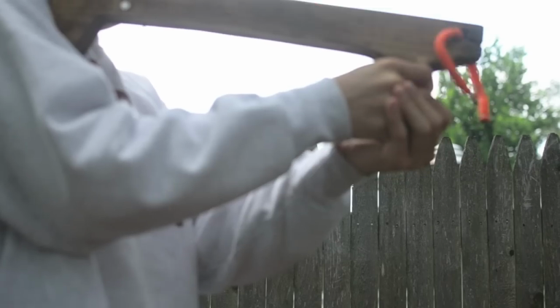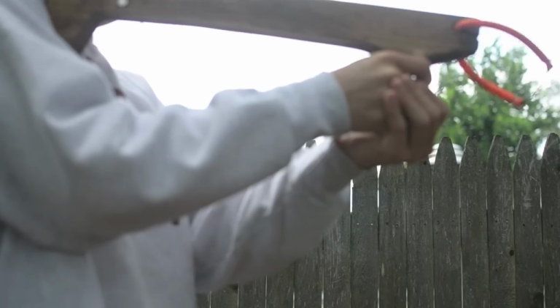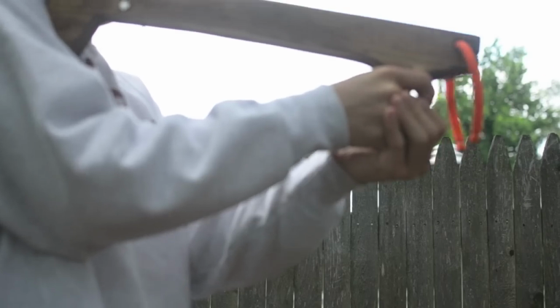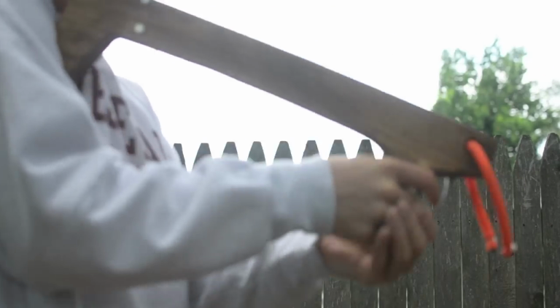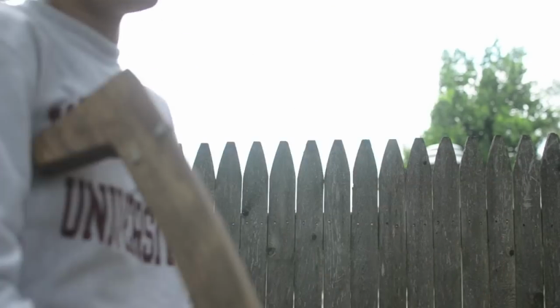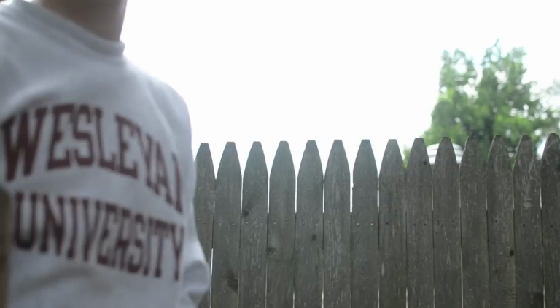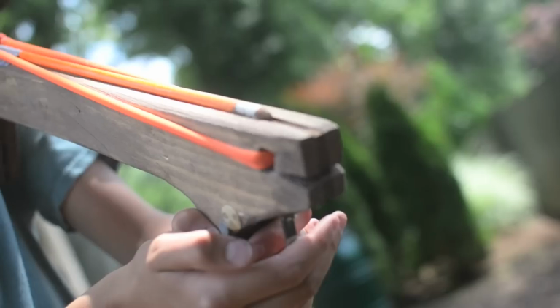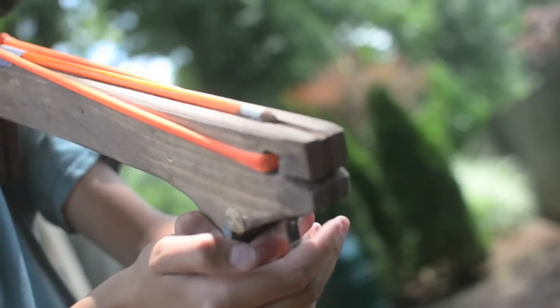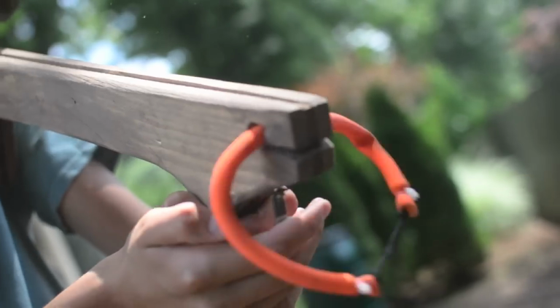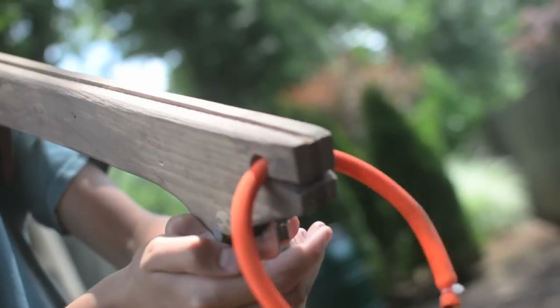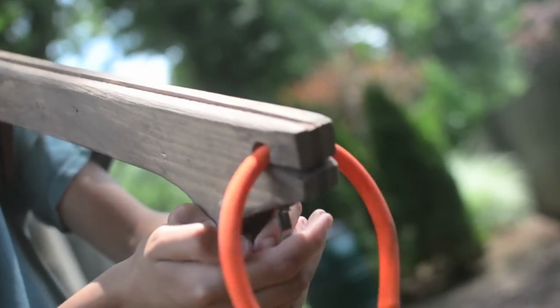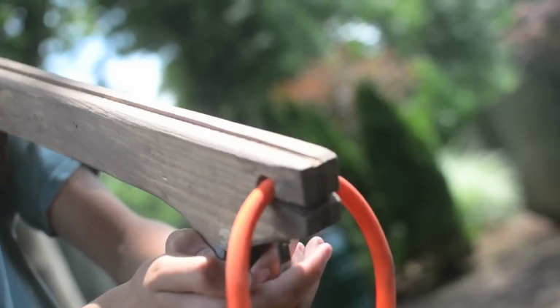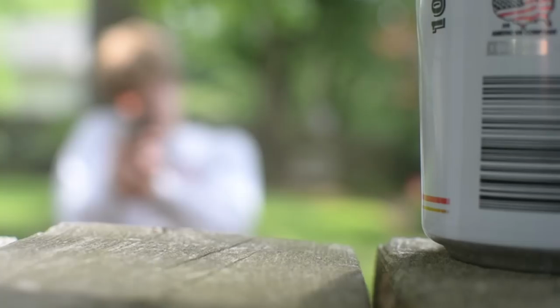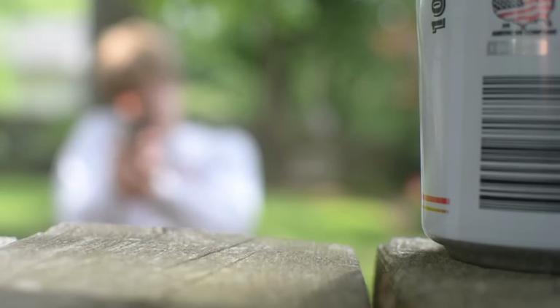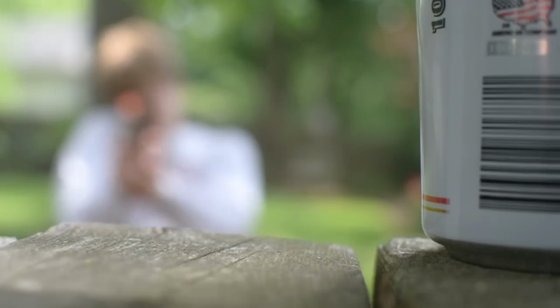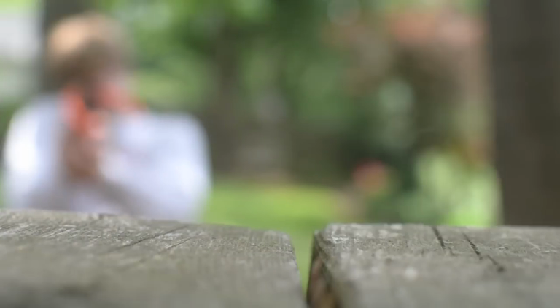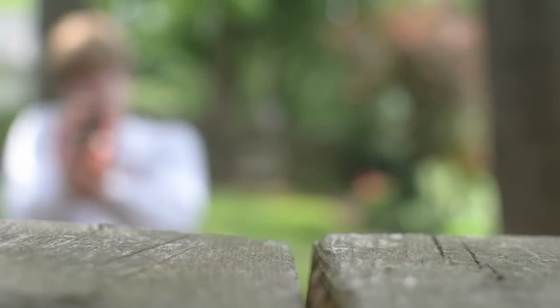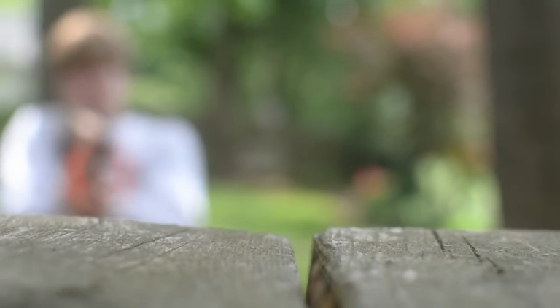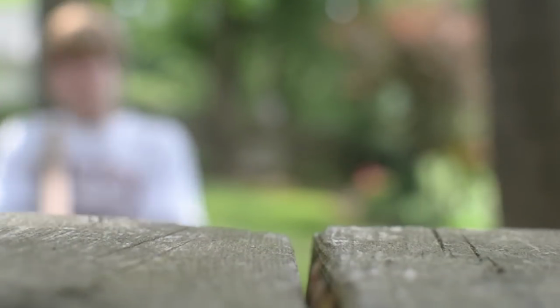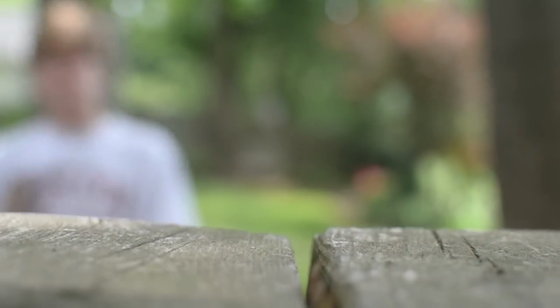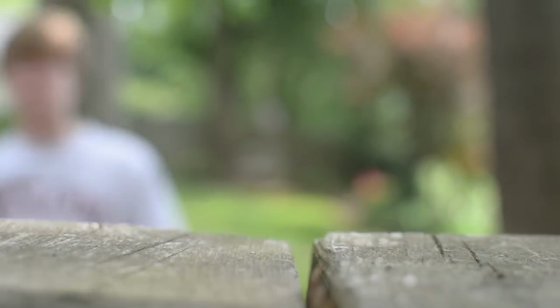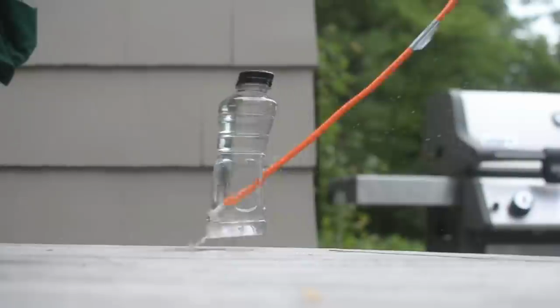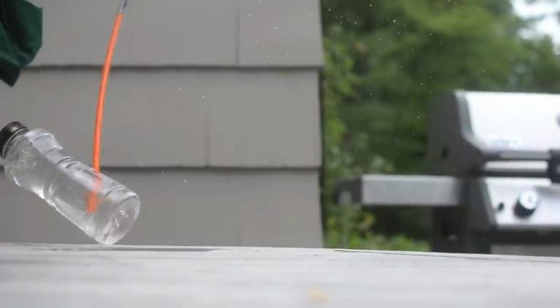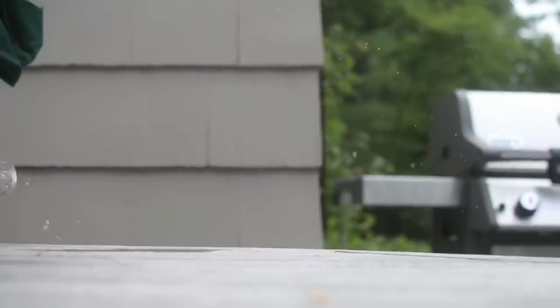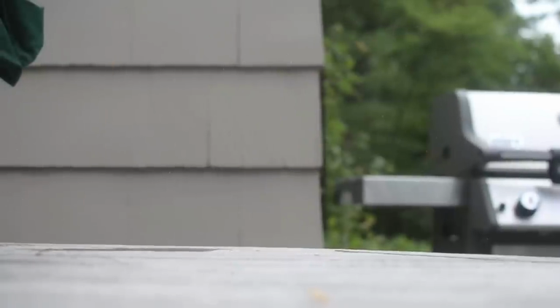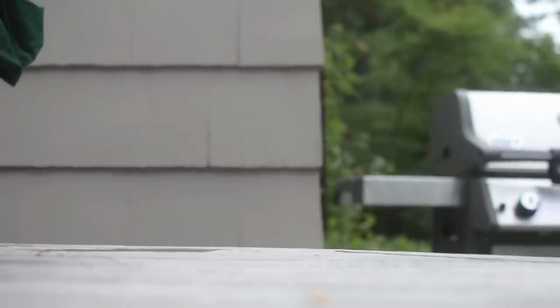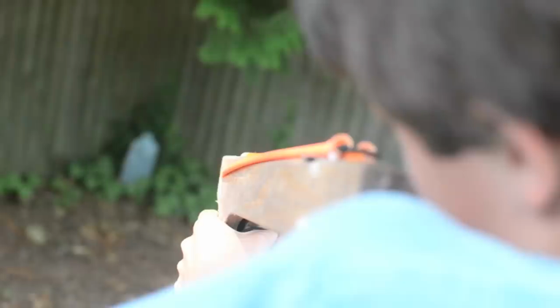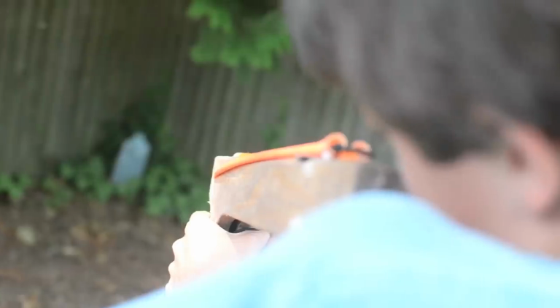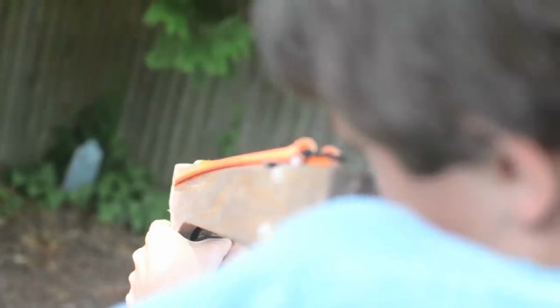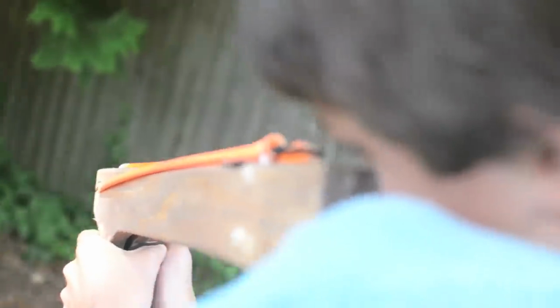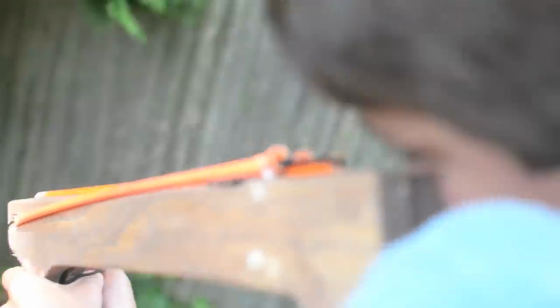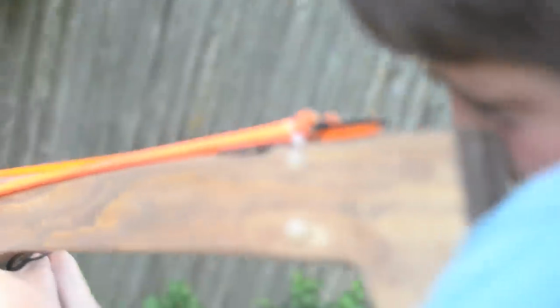I've just reached my first milestone at 50 subscribers, so as promised, here's the tutorial on the slingshot crossbow.